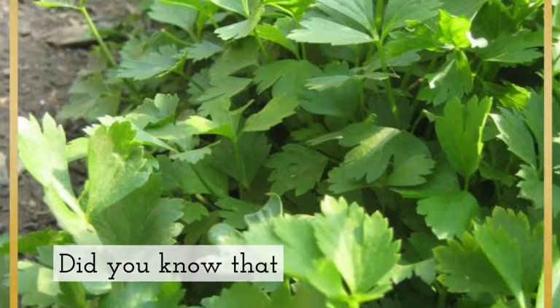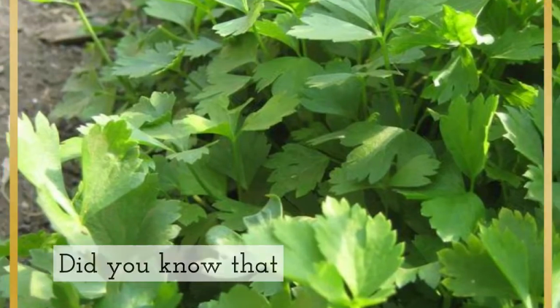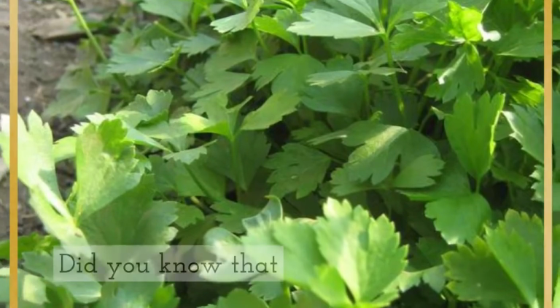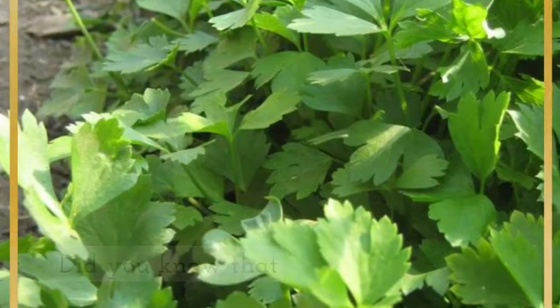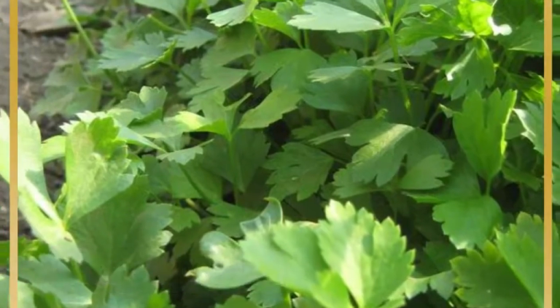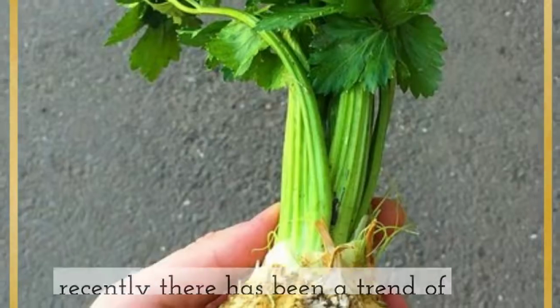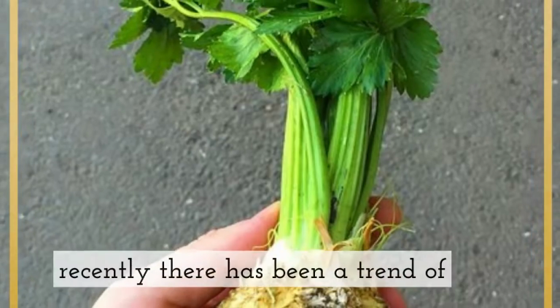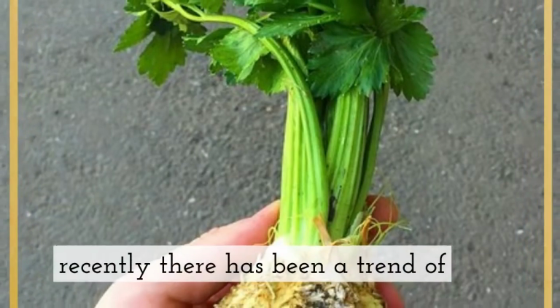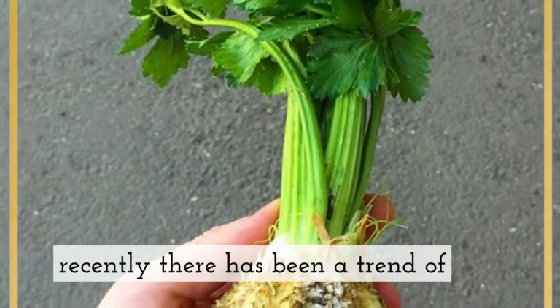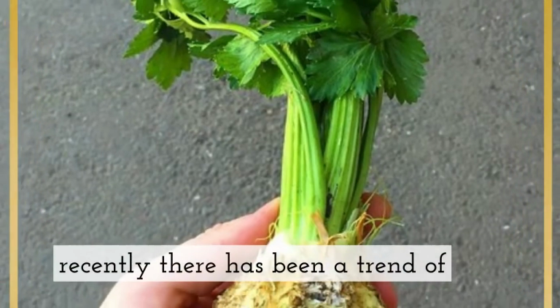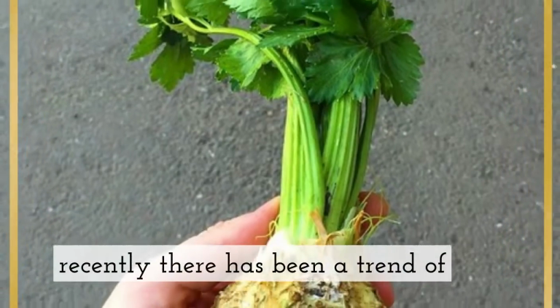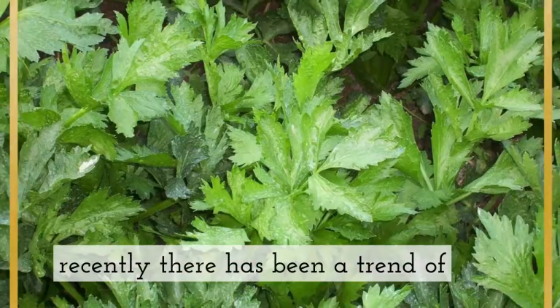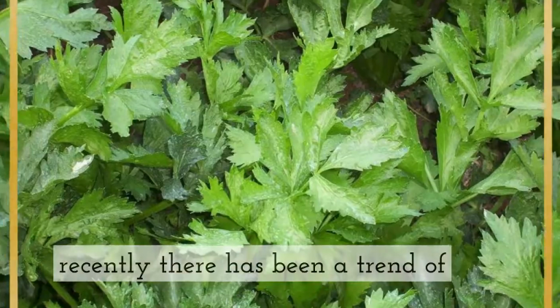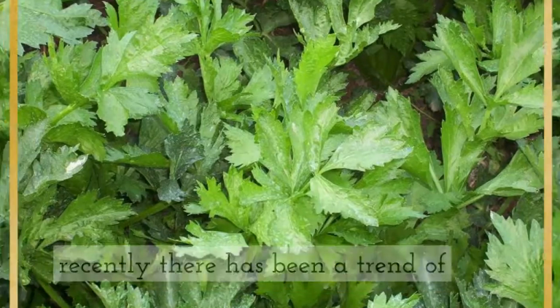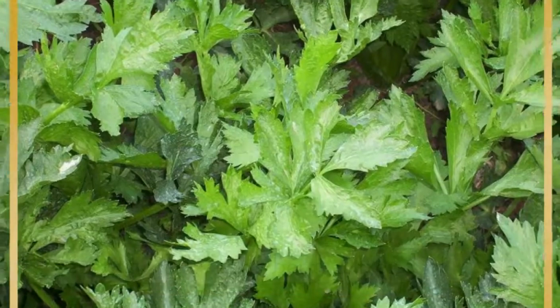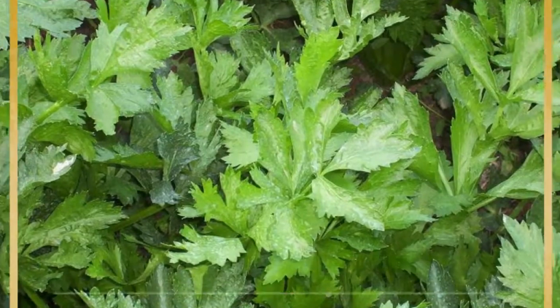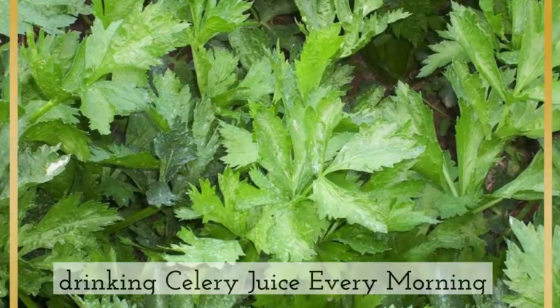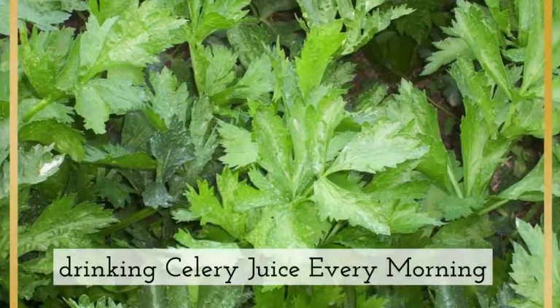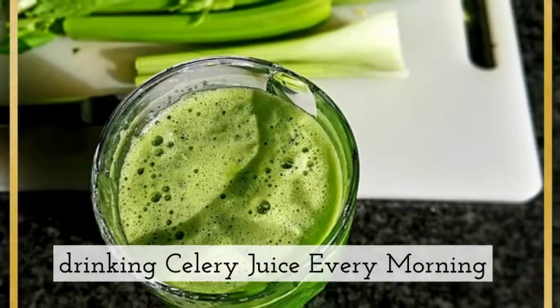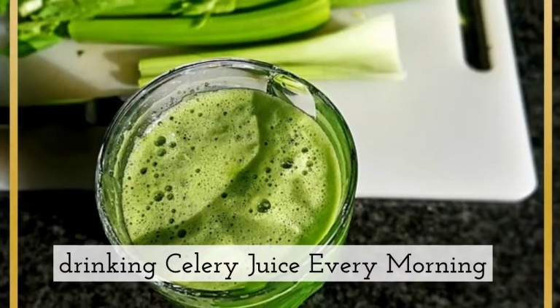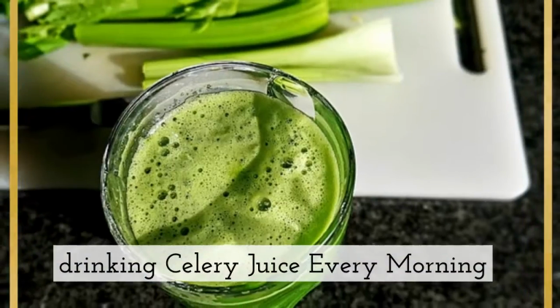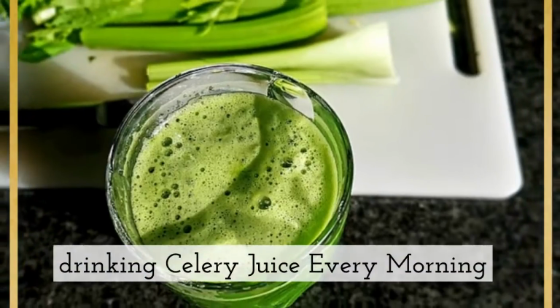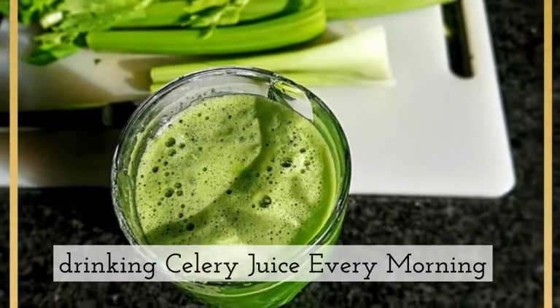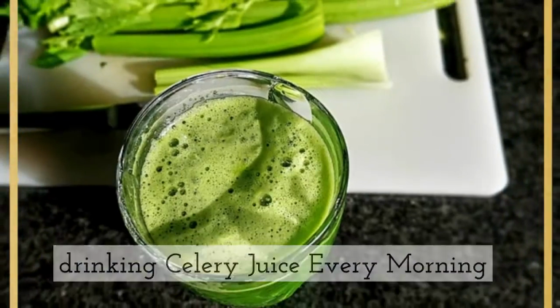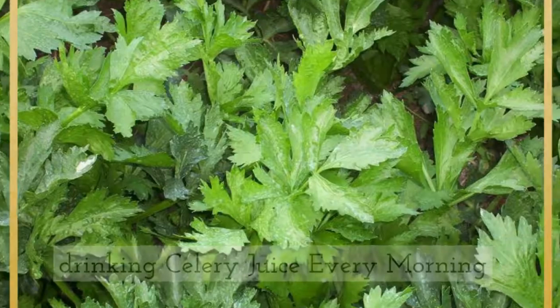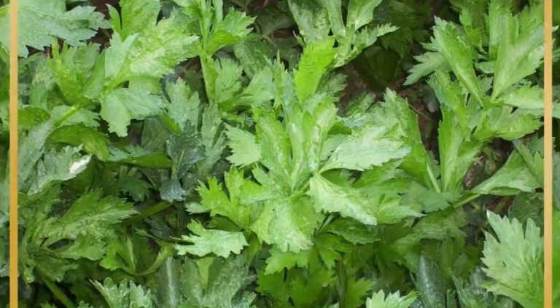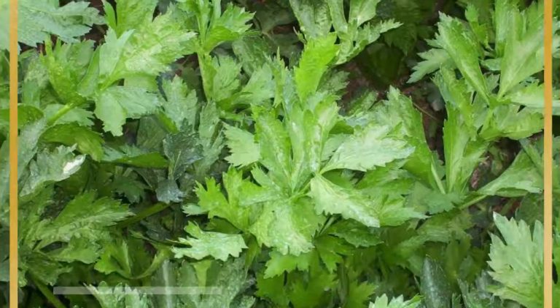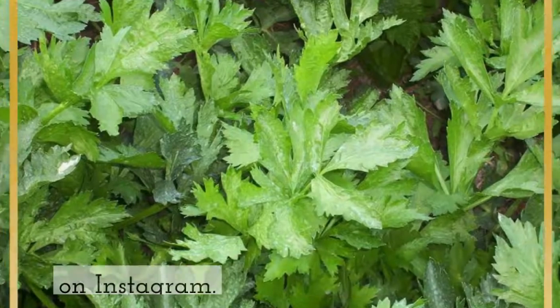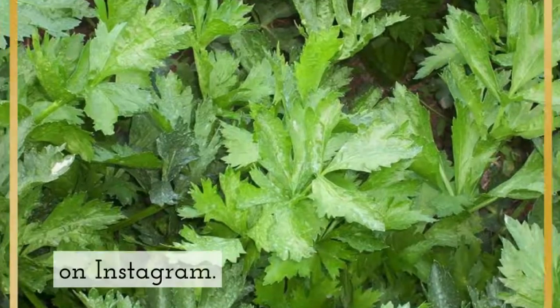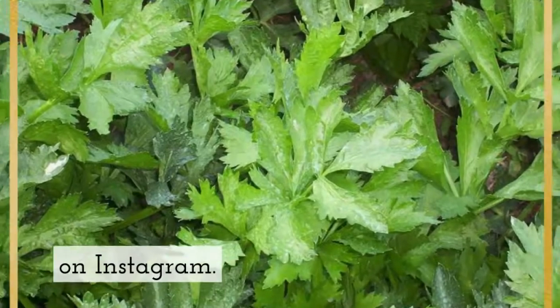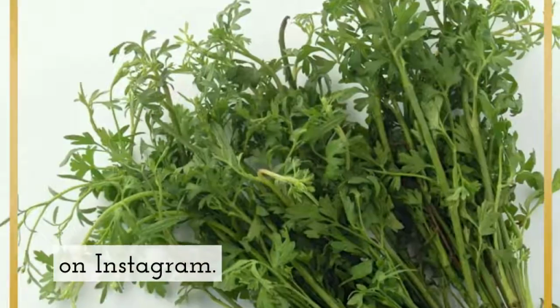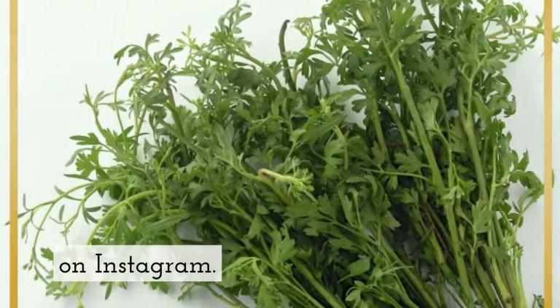Did you know that recently there has been a trend of drinking celery juice every morning, gaining popularity on Instagram?